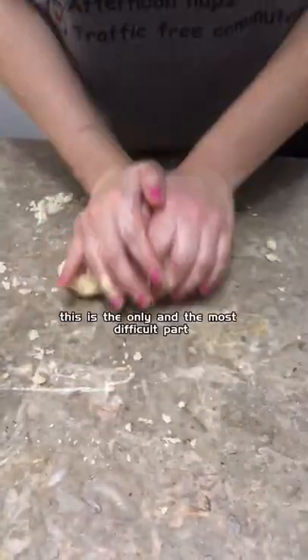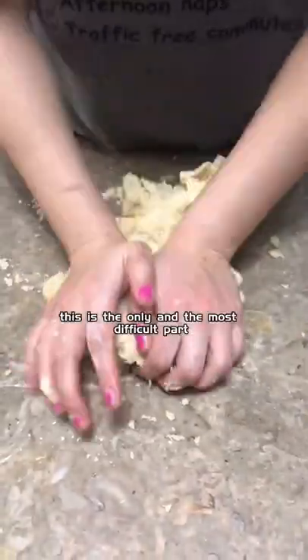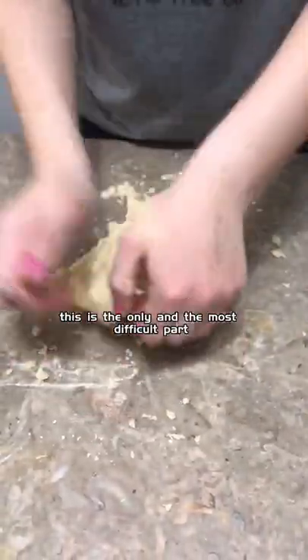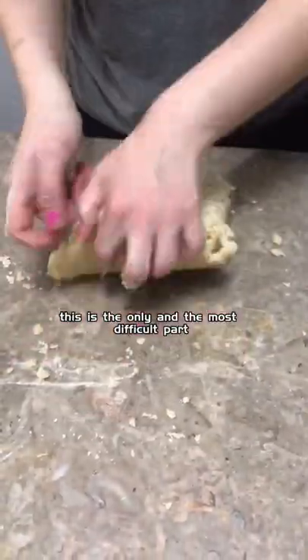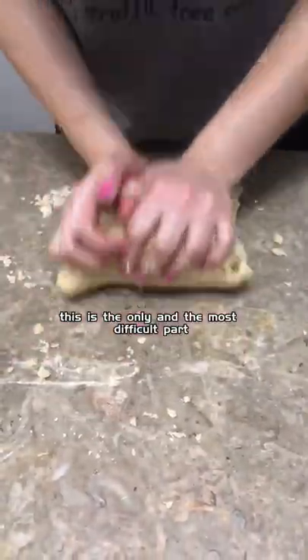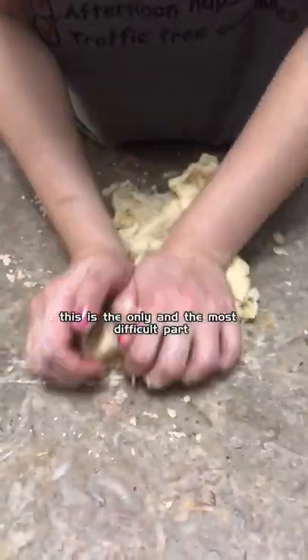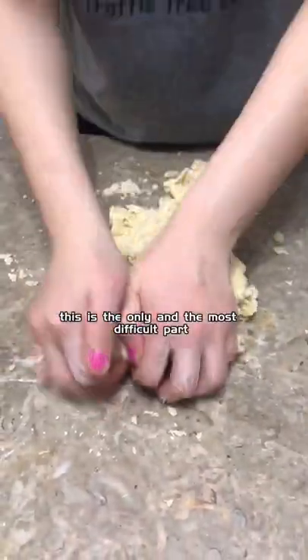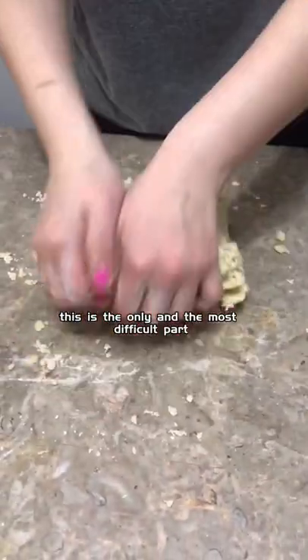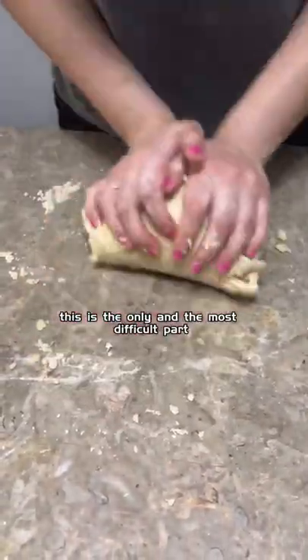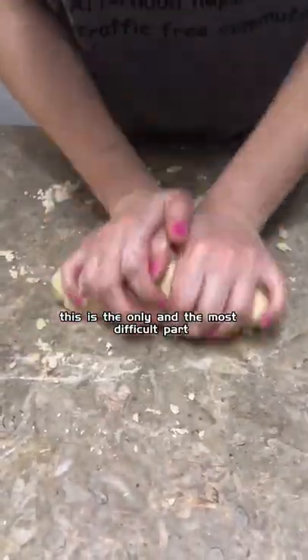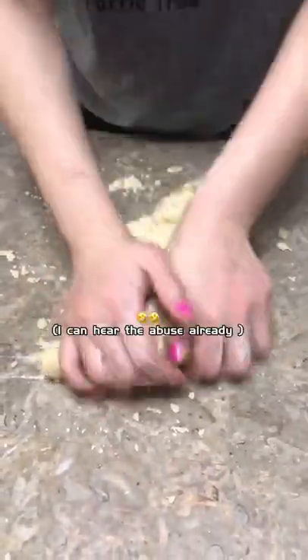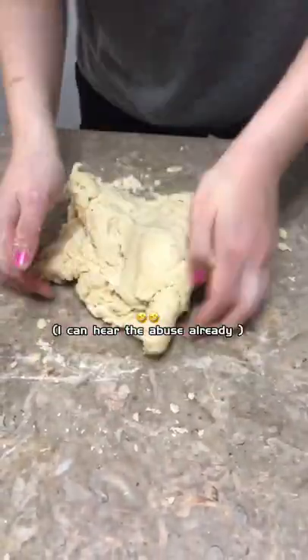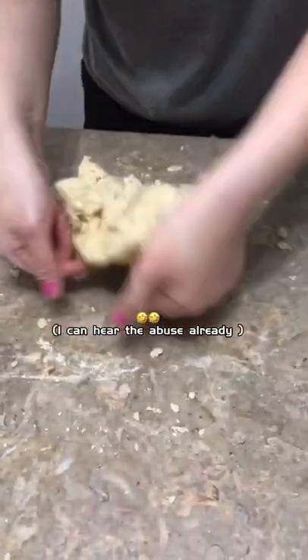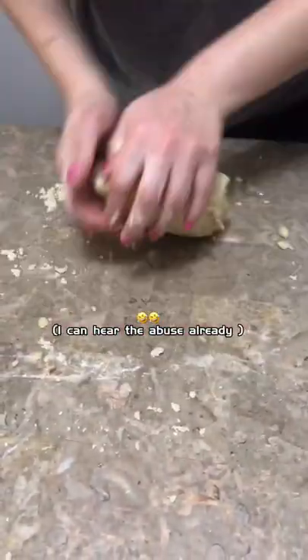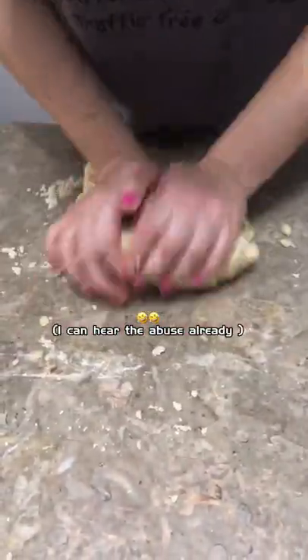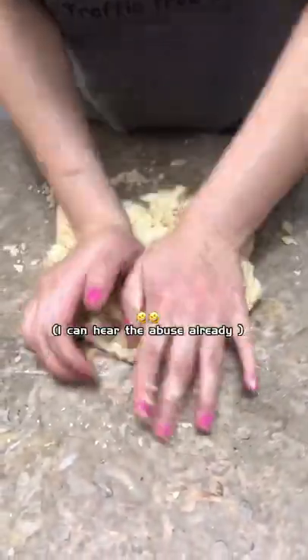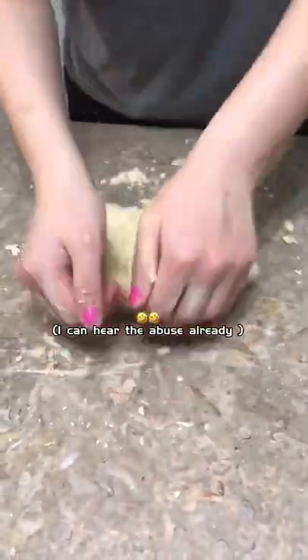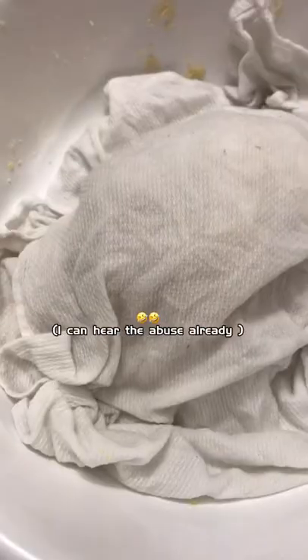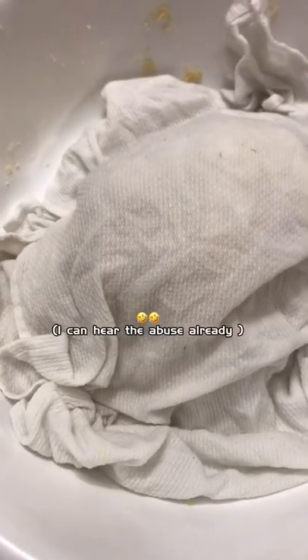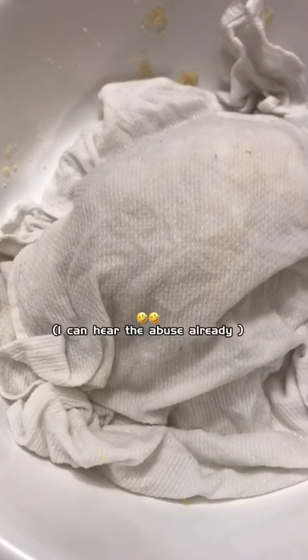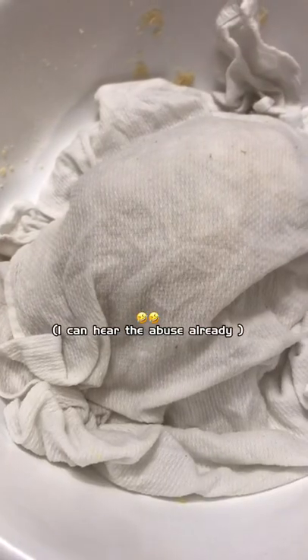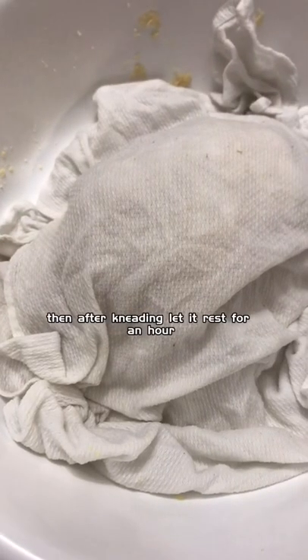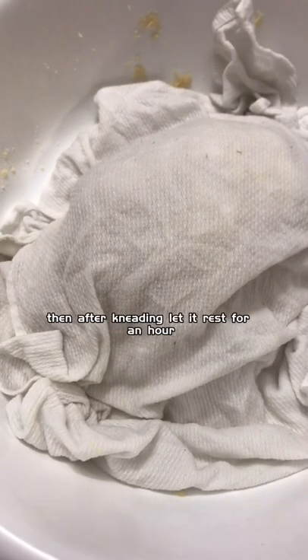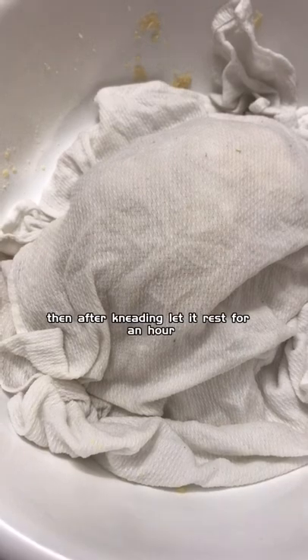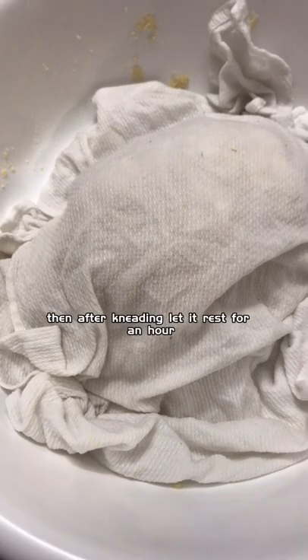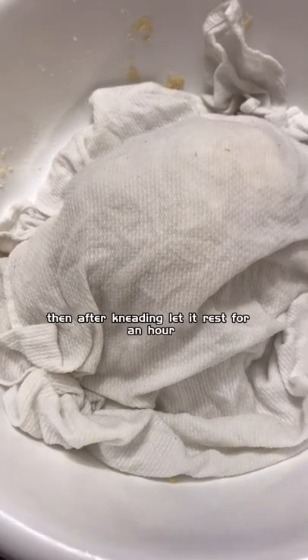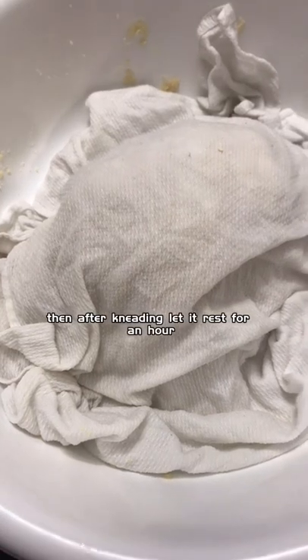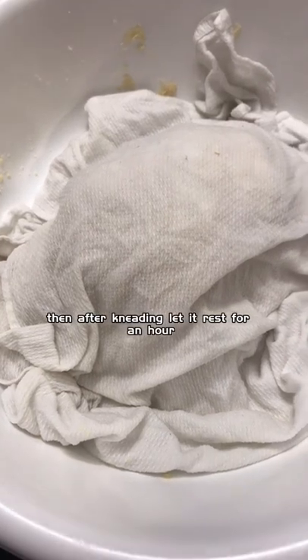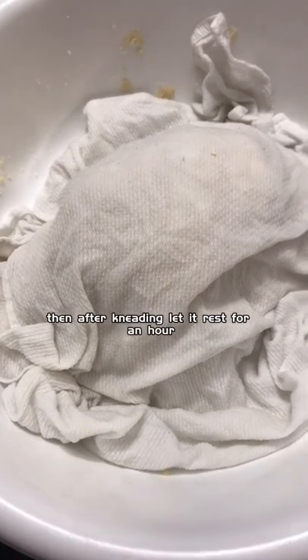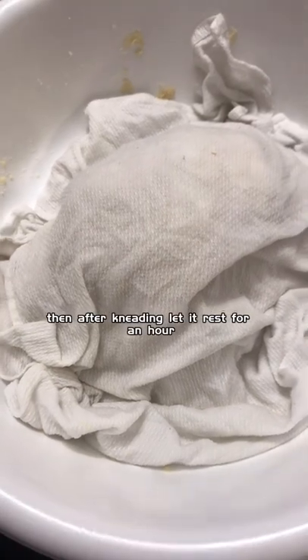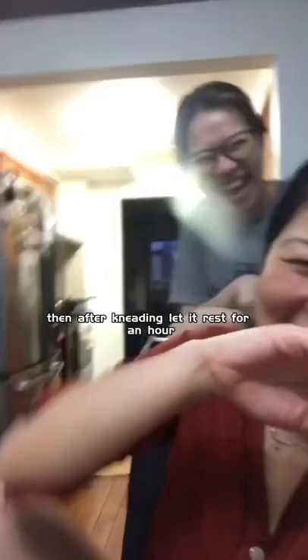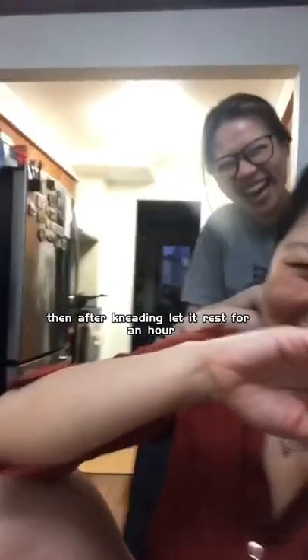This is the only and the most difficult part. Hire a friend who will do it for you. Then after kneading, let it rest for an hour.